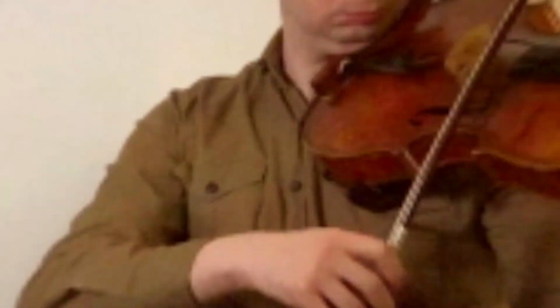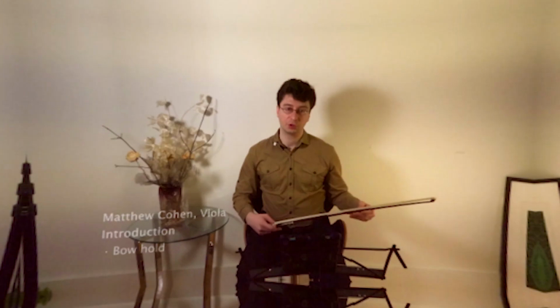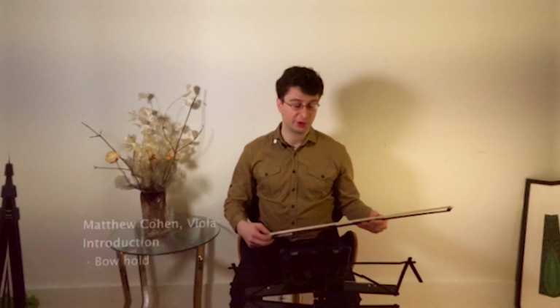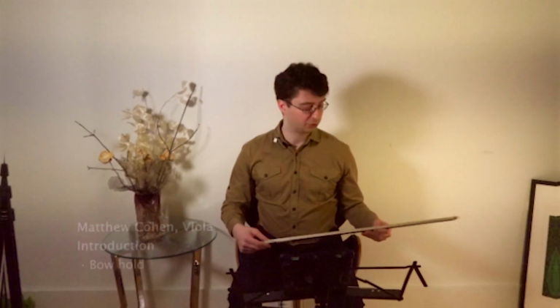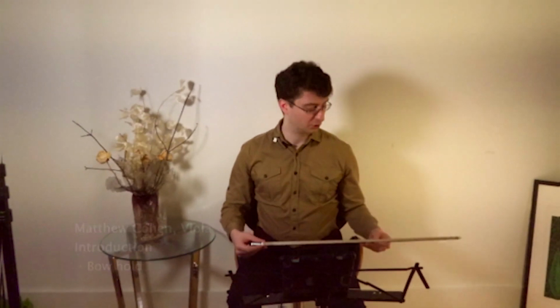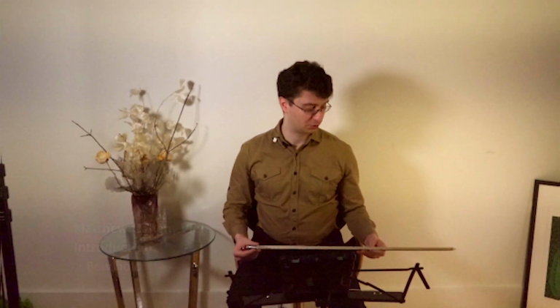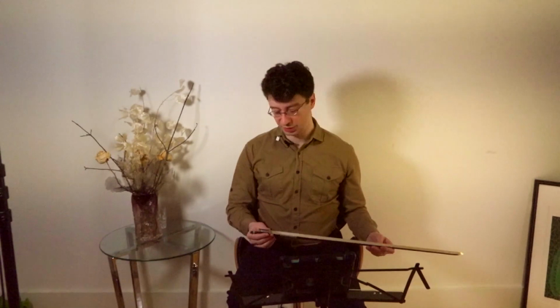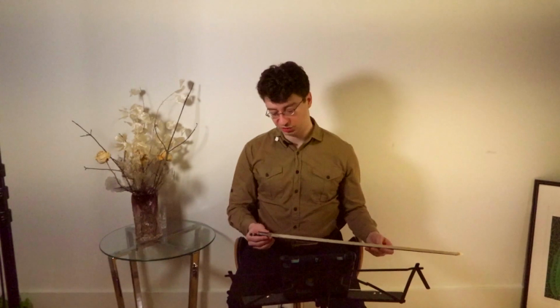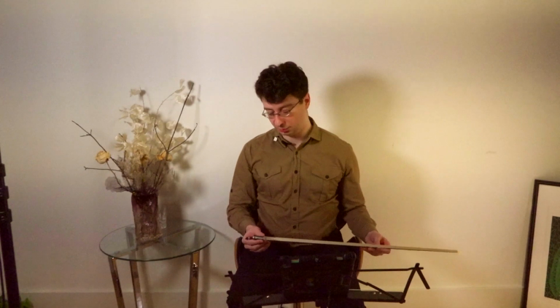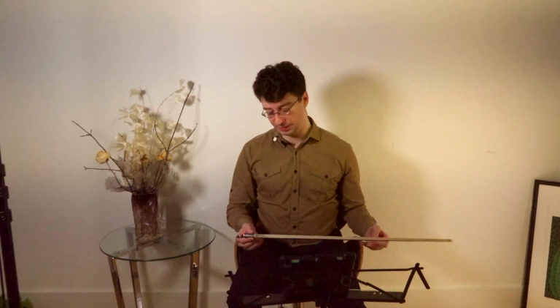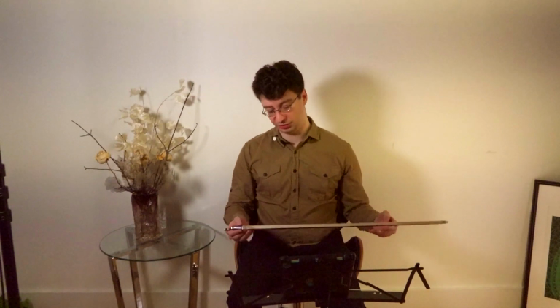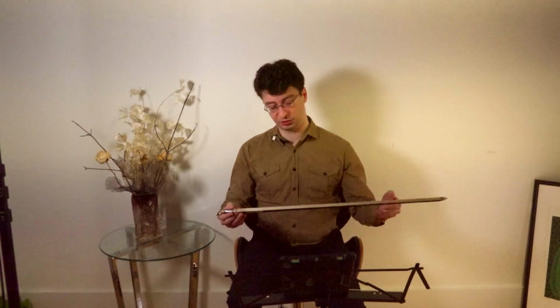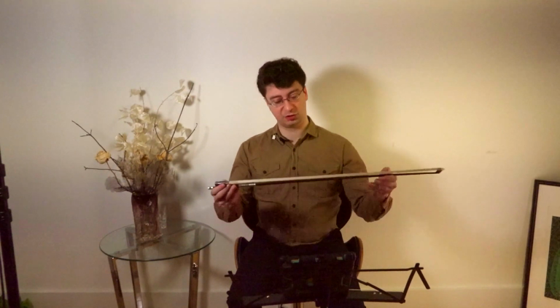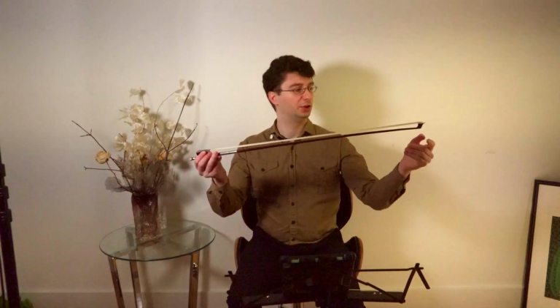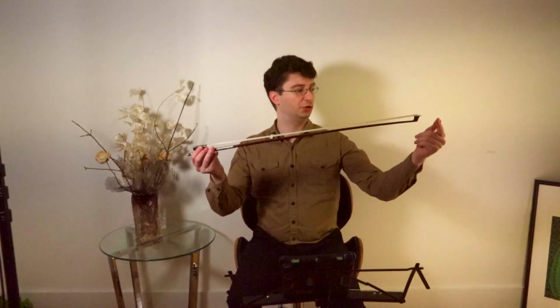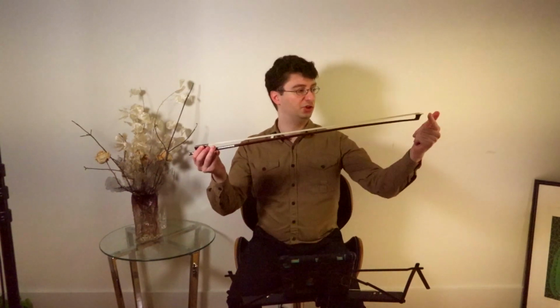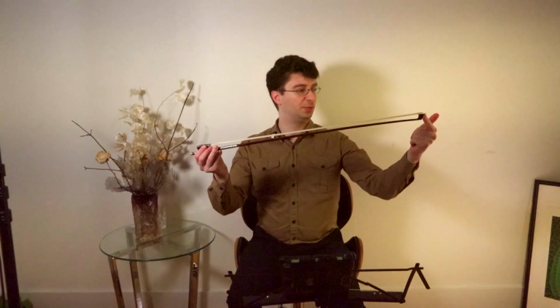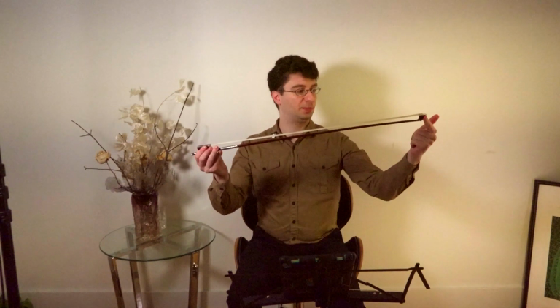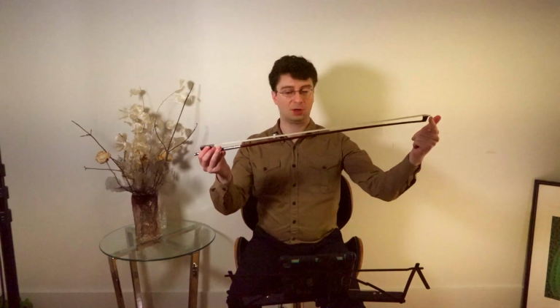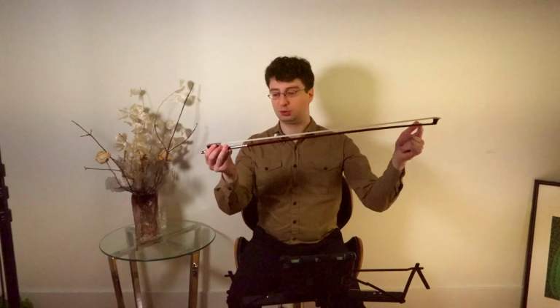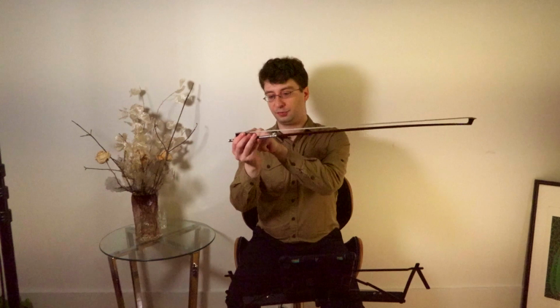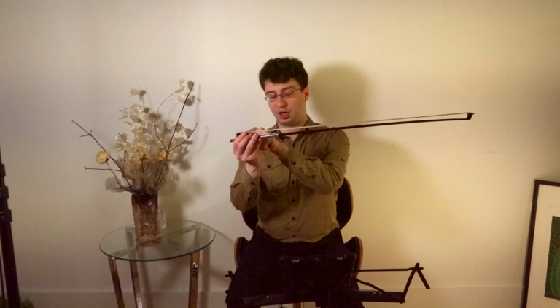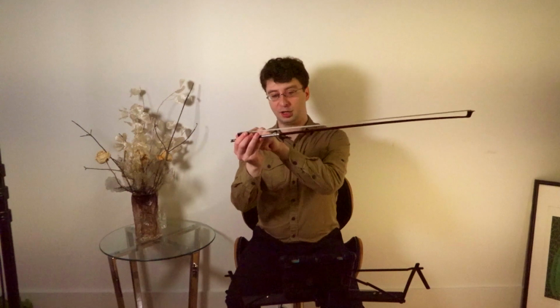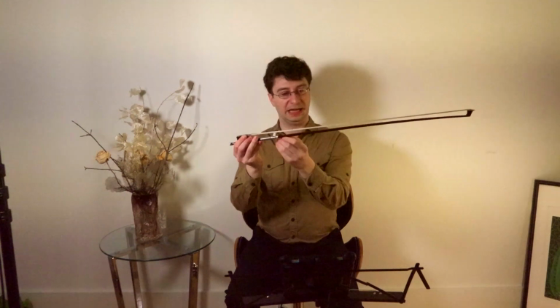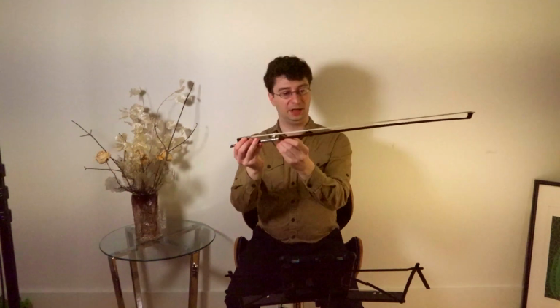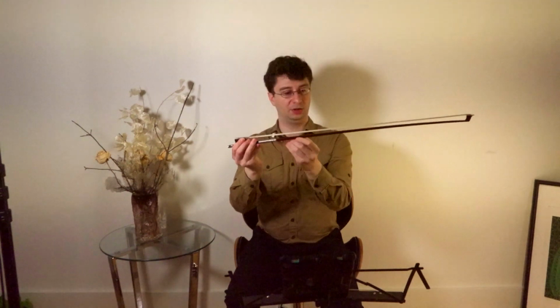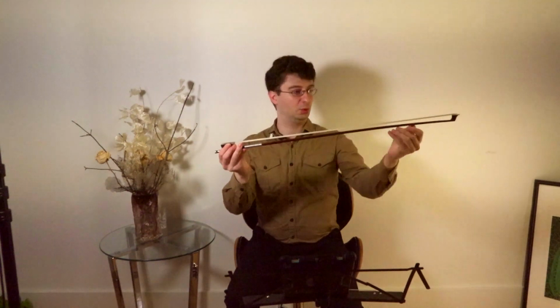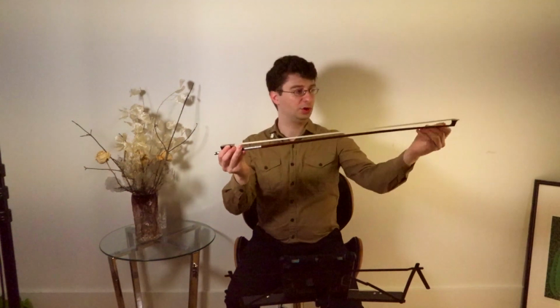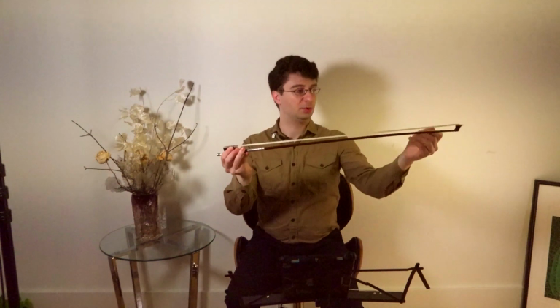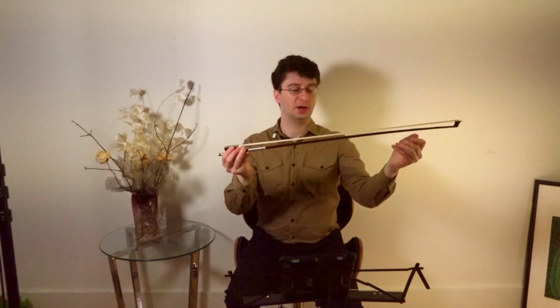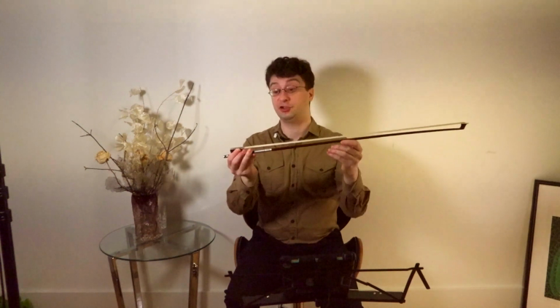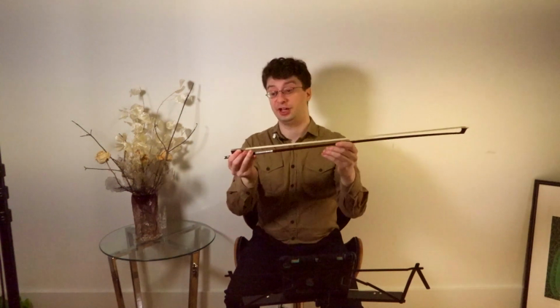First things first, very simple basics. This is the tip of the bow, frog, and the wooden part, stick.